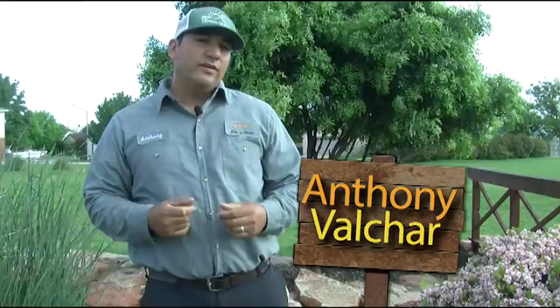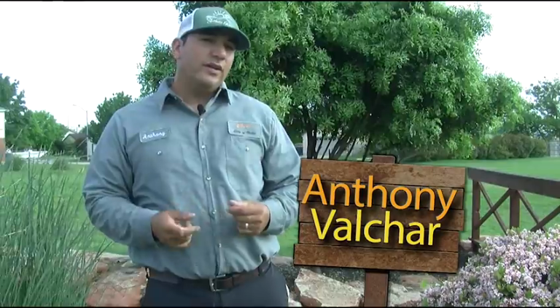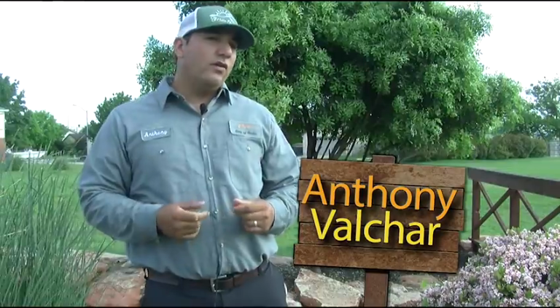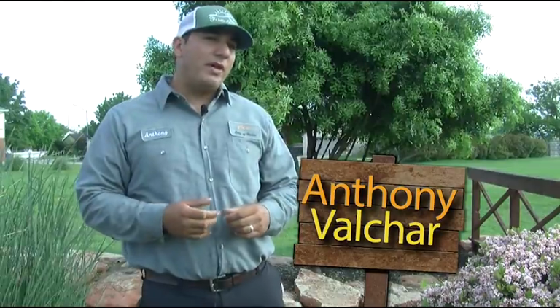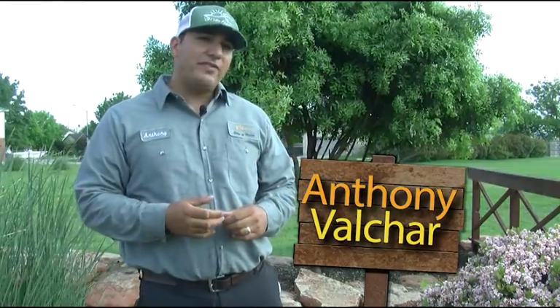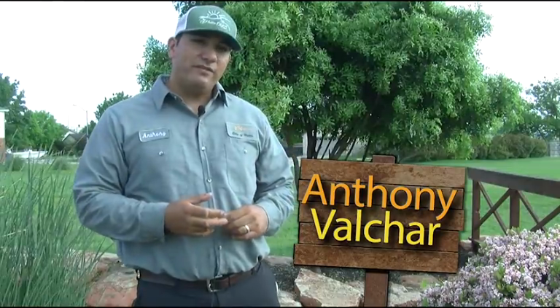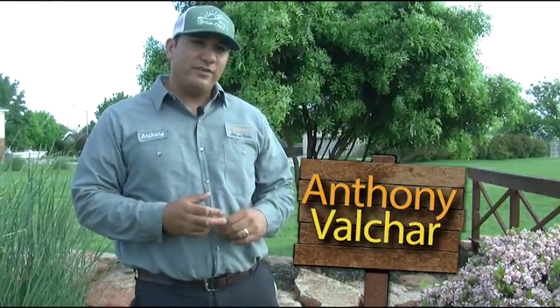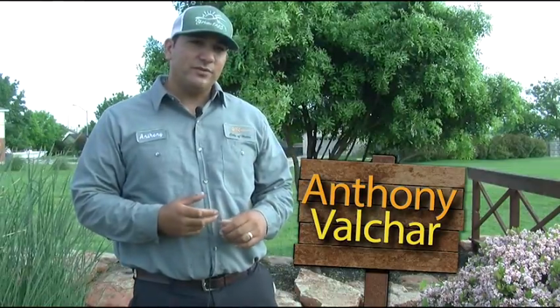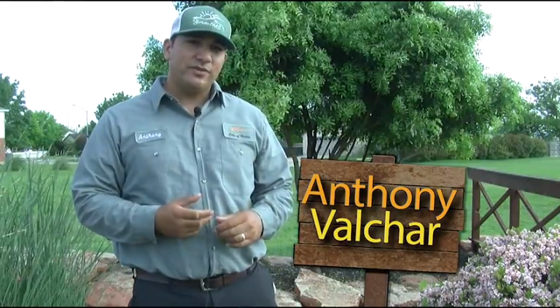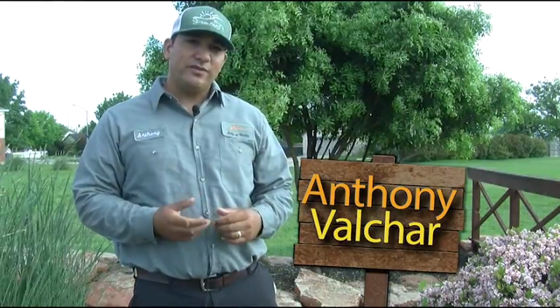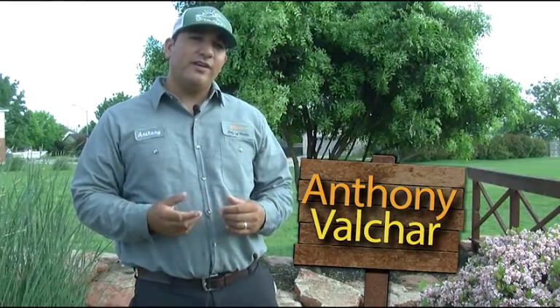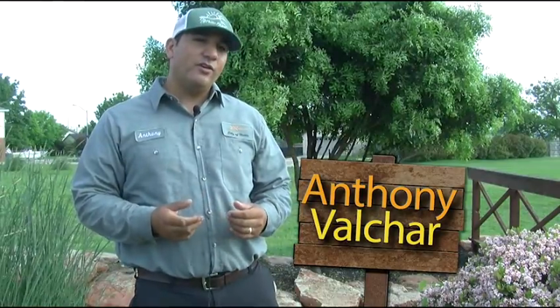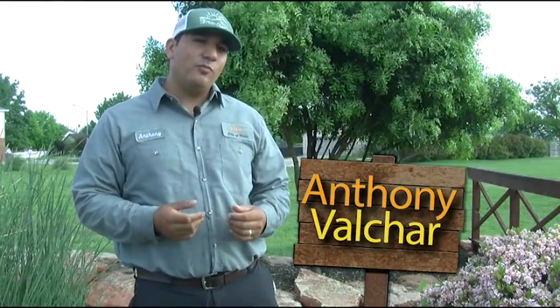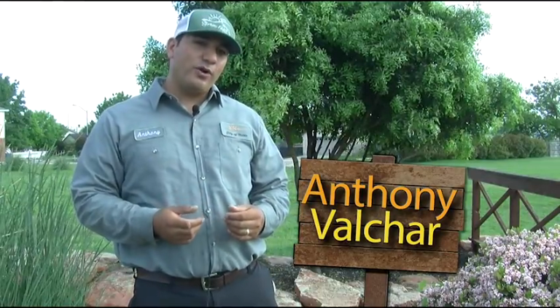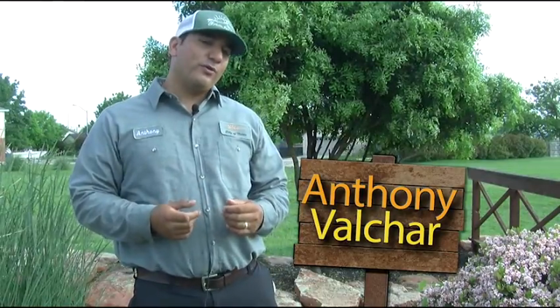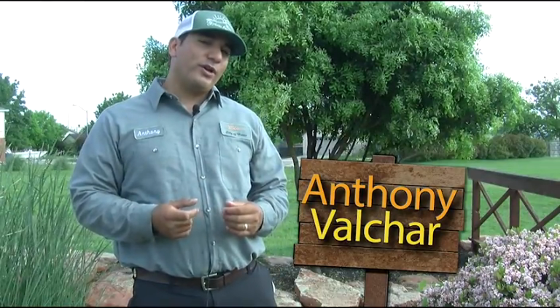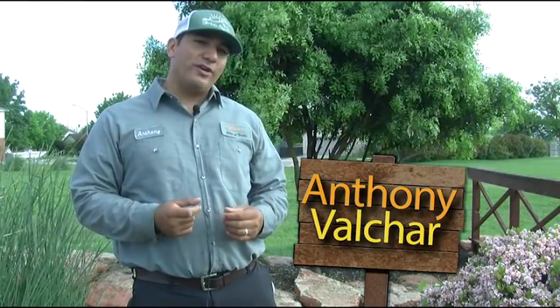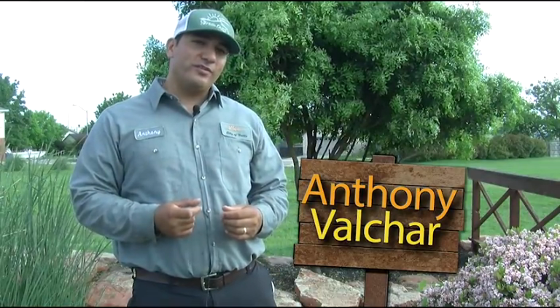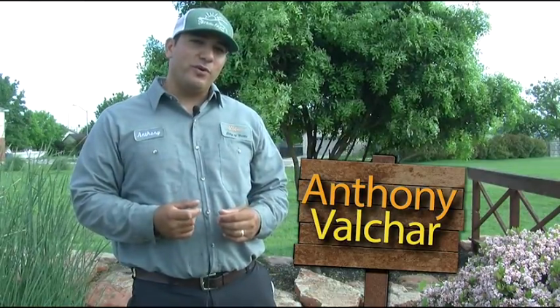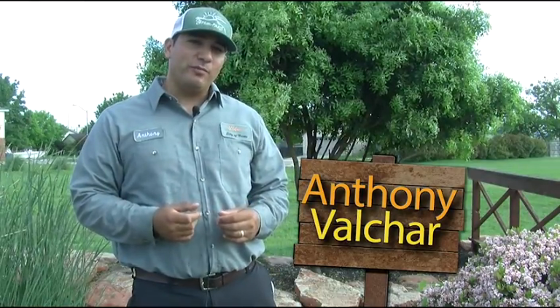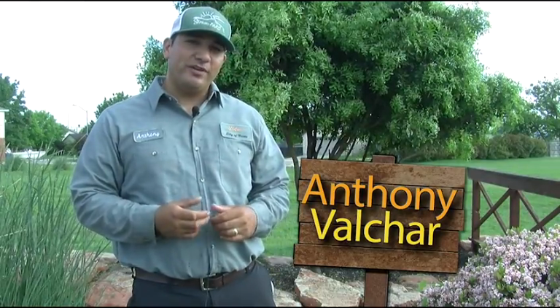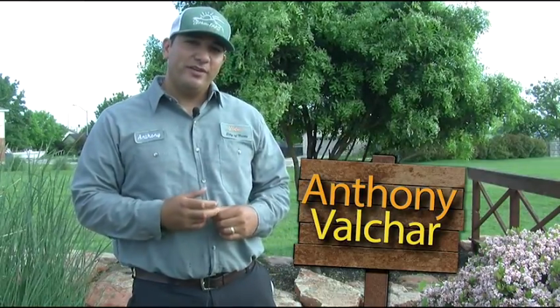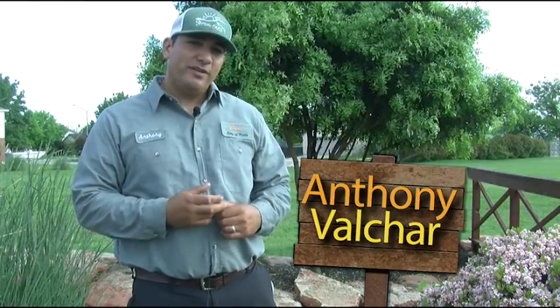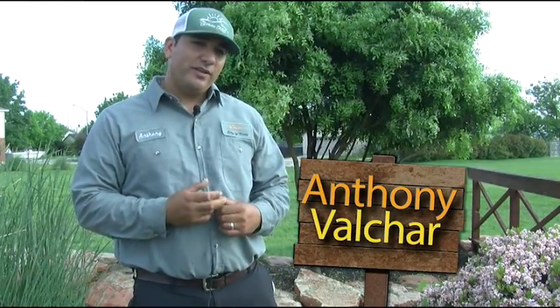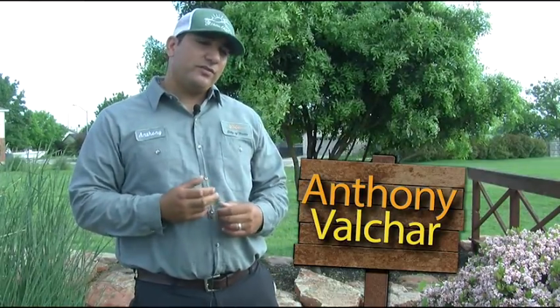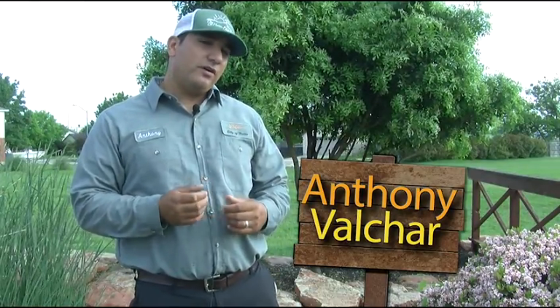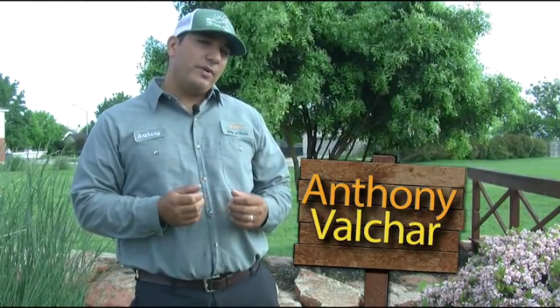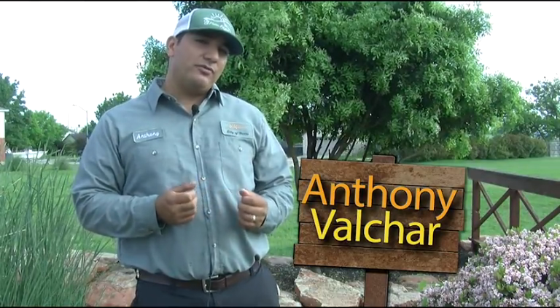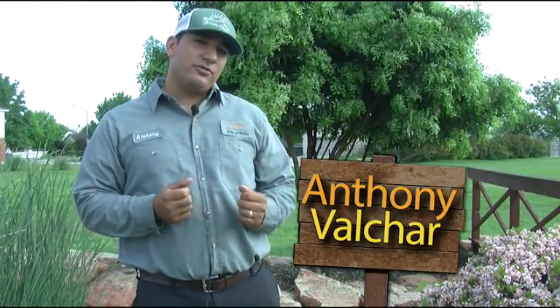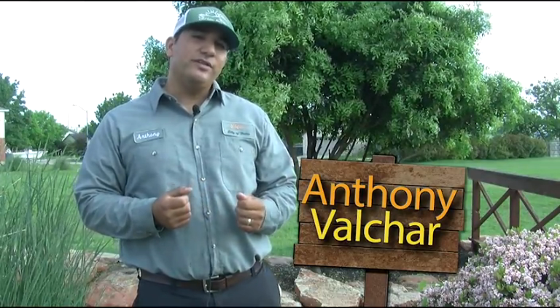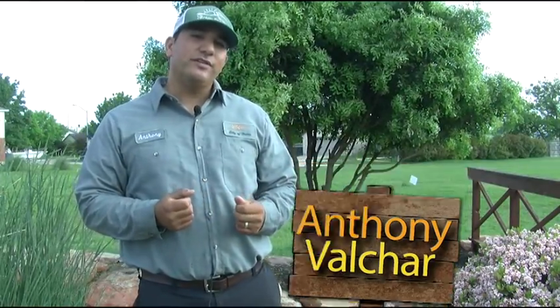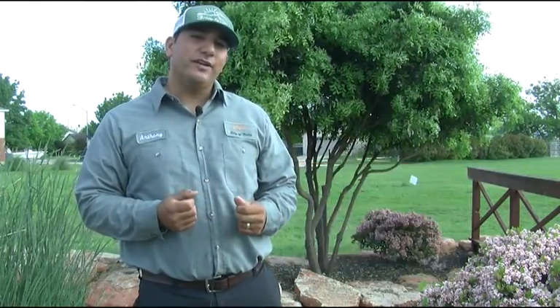Hello, I'm Anthony Voucher with the City of Hutto Park and Recreation Department. Let's talk about trees today.